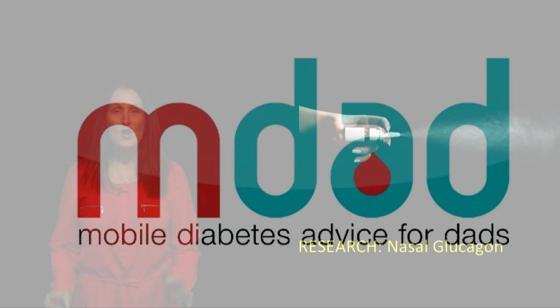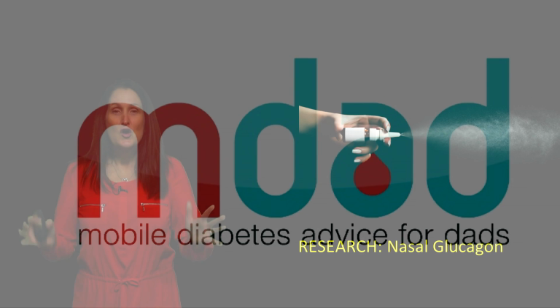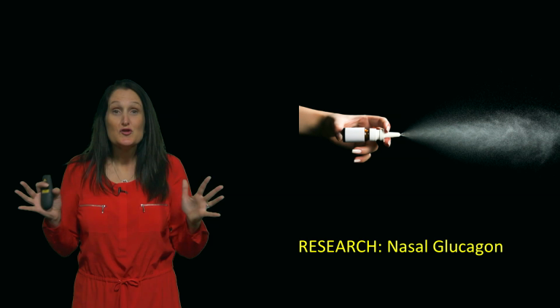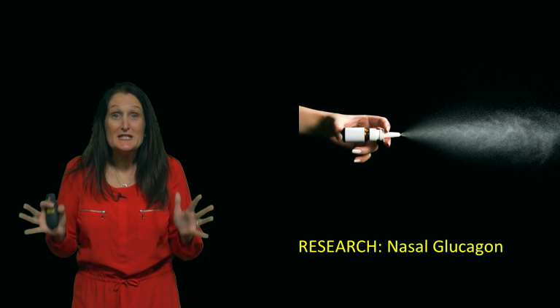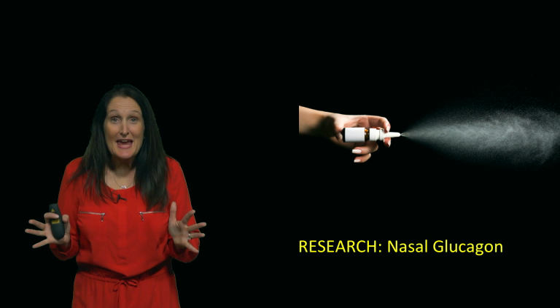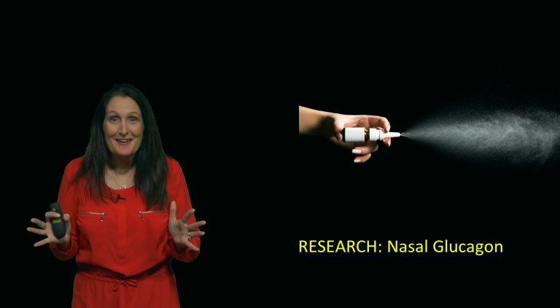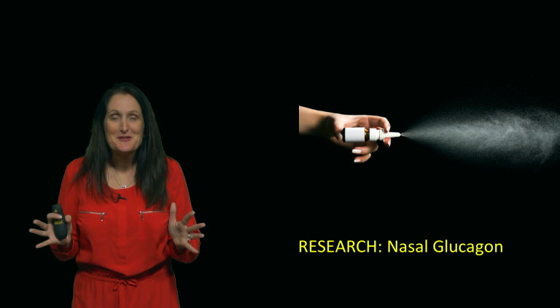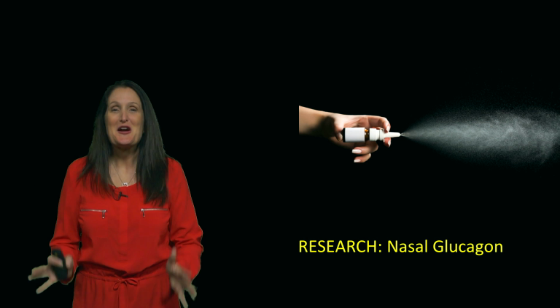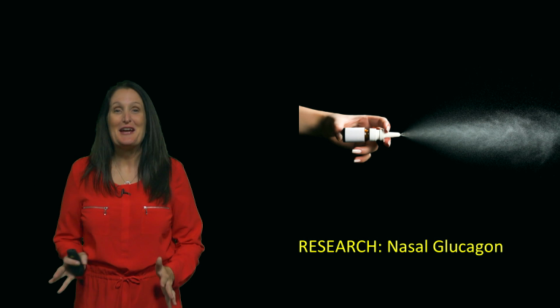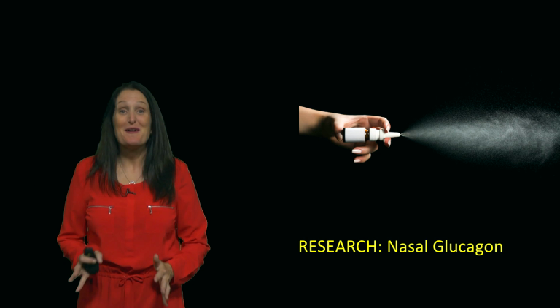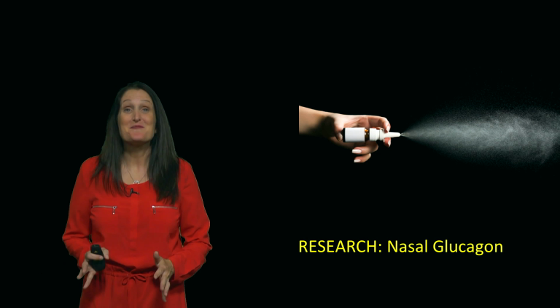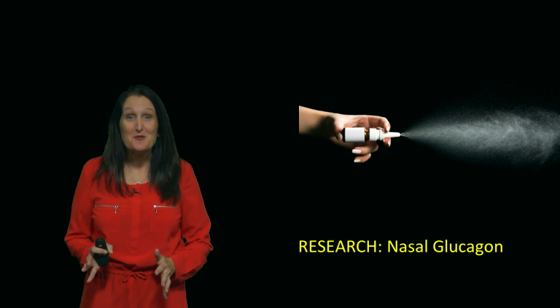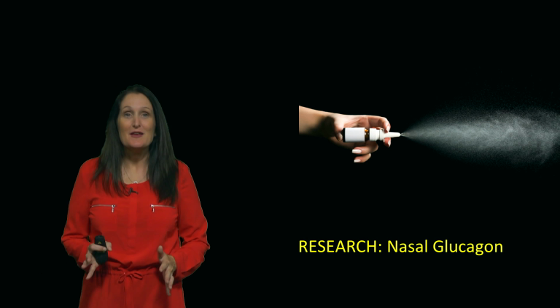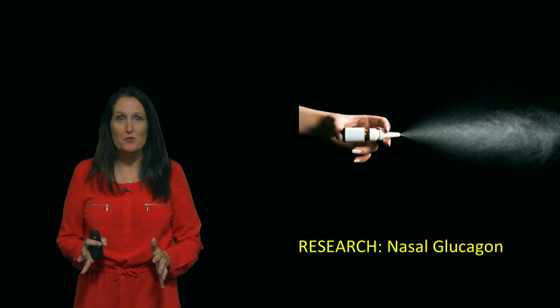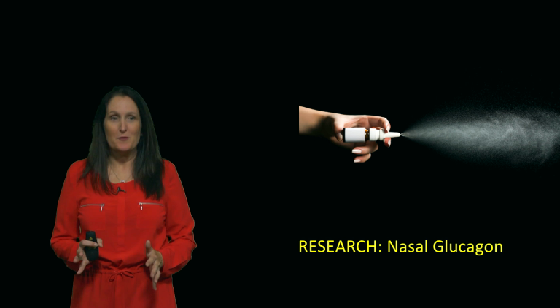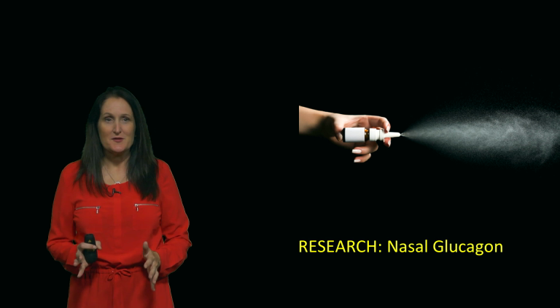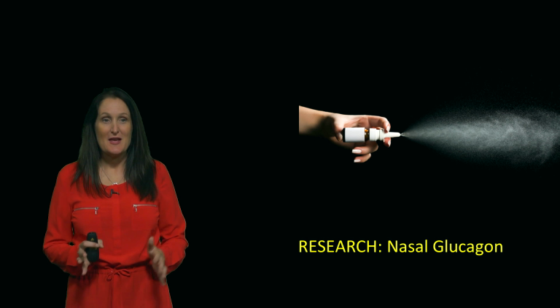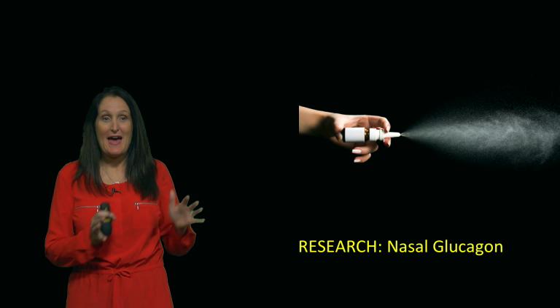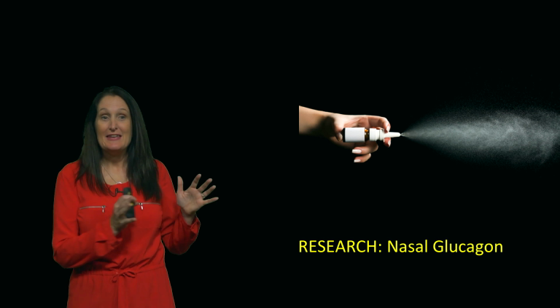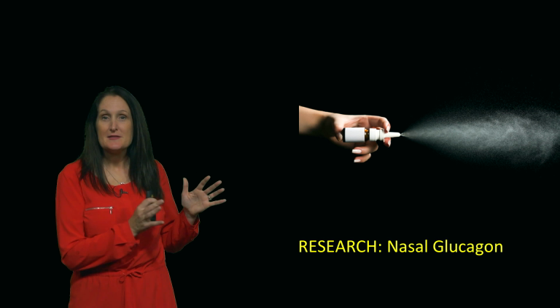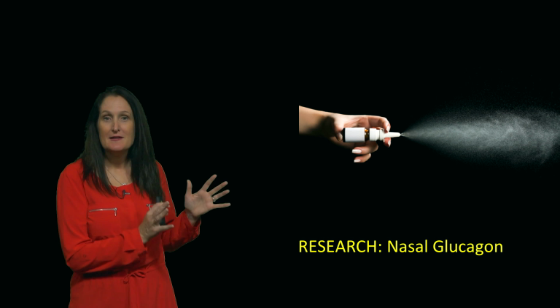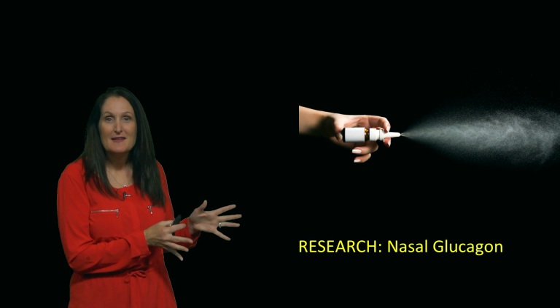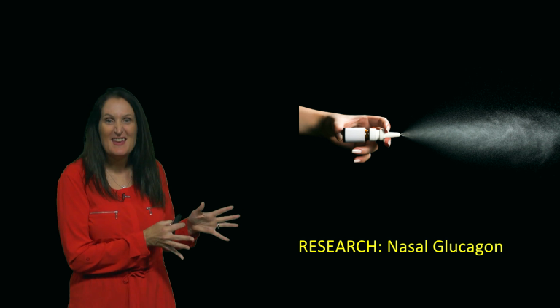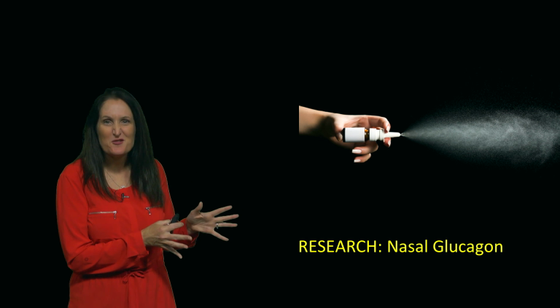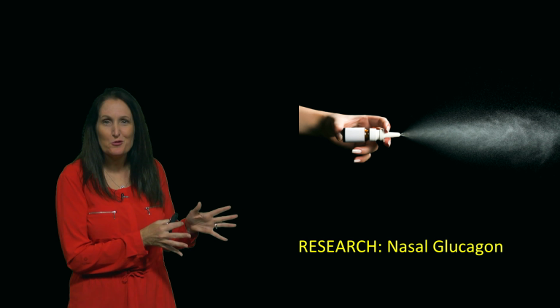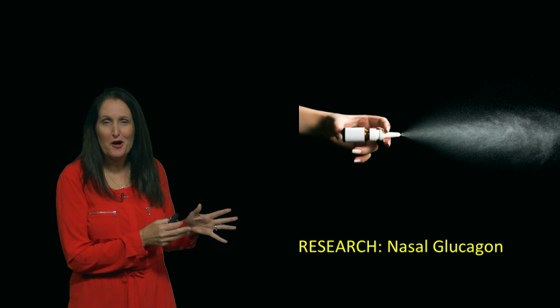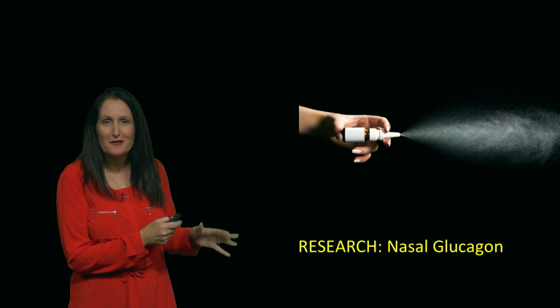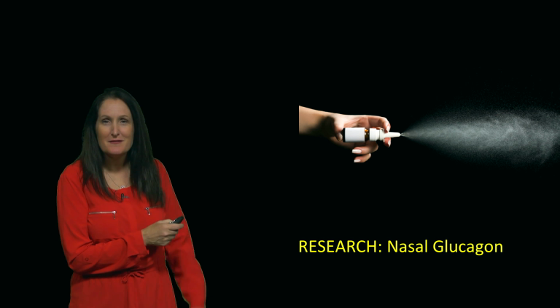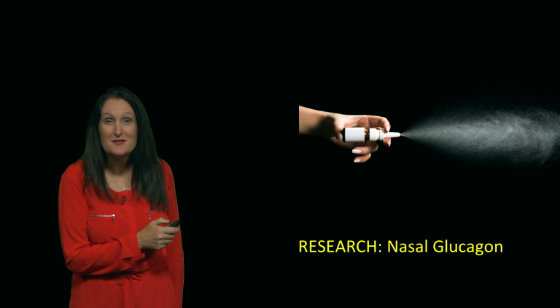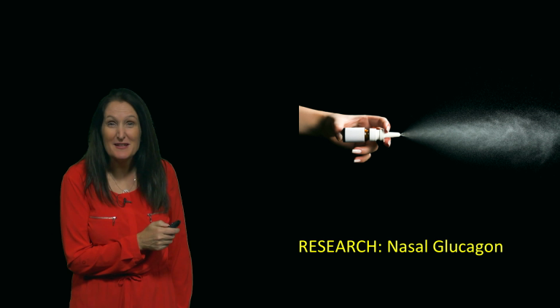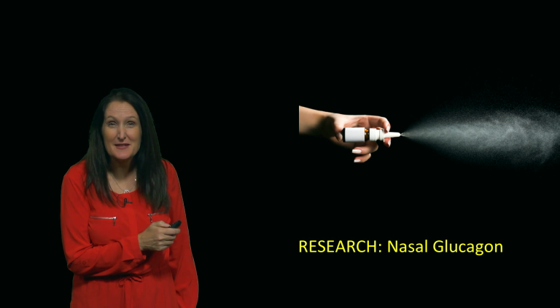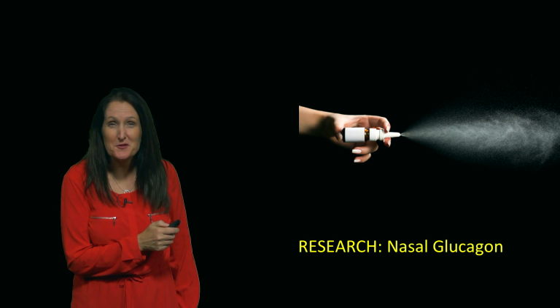Today we're talking about some really cool research, and that is nasal glucagon.